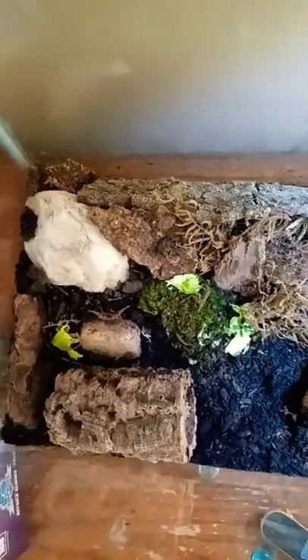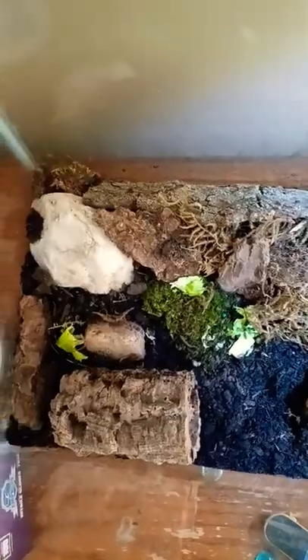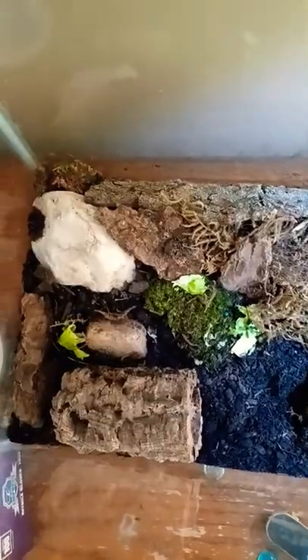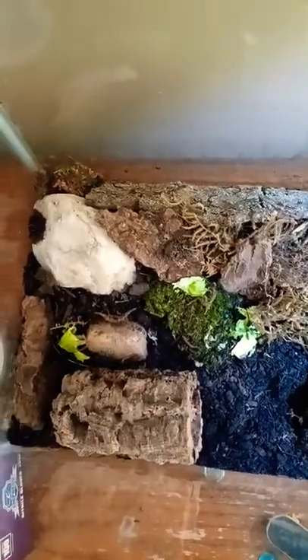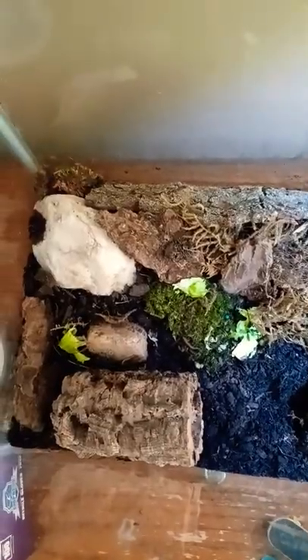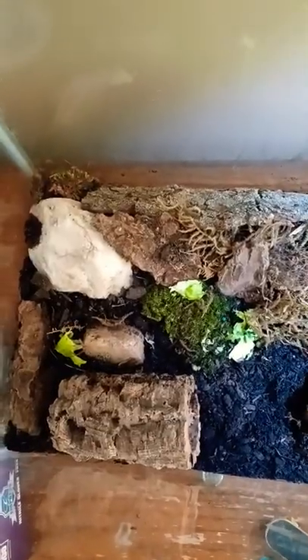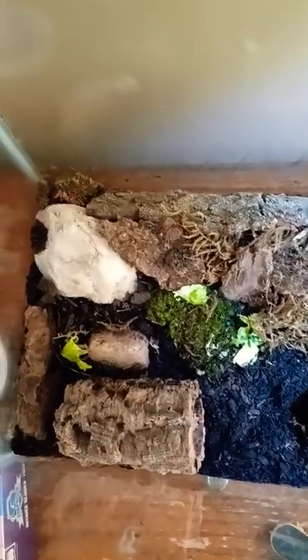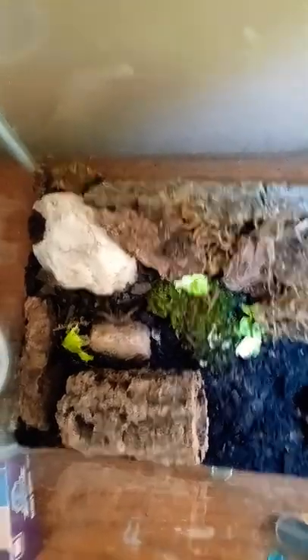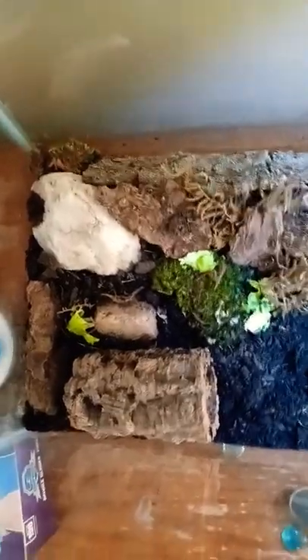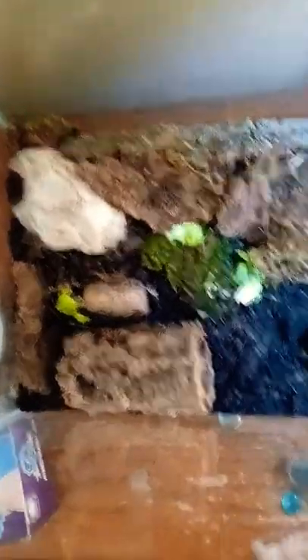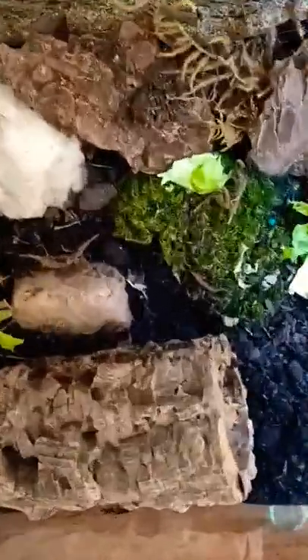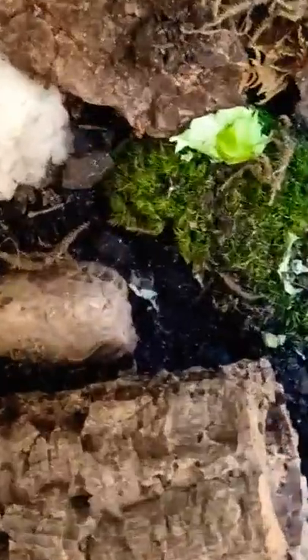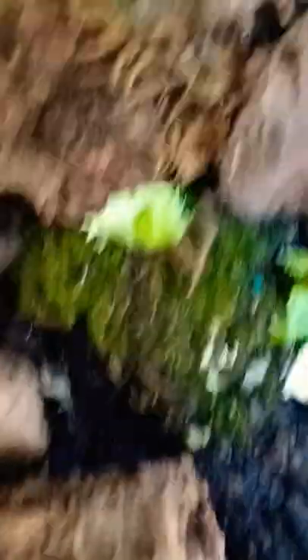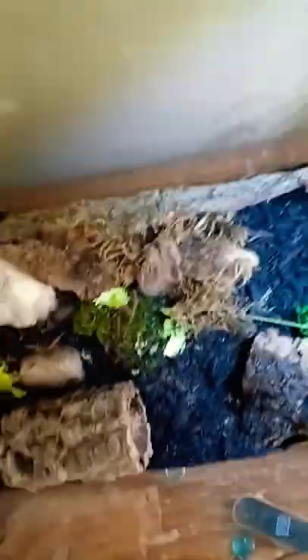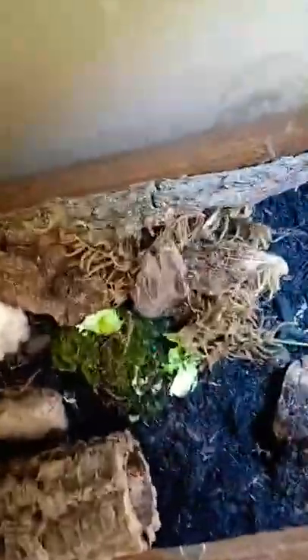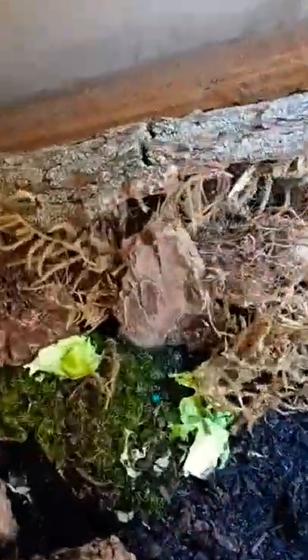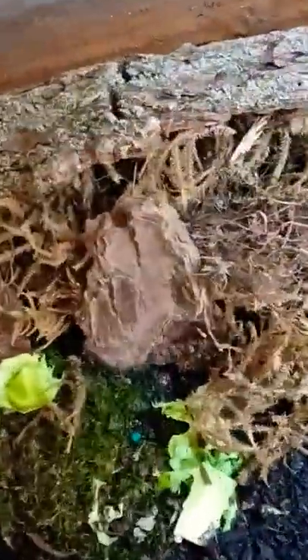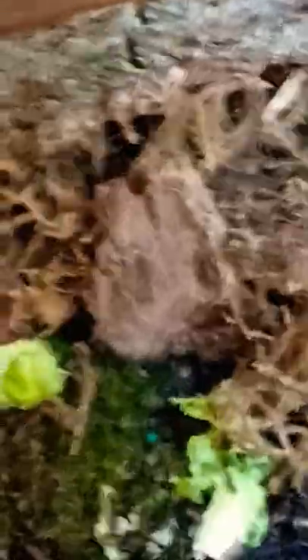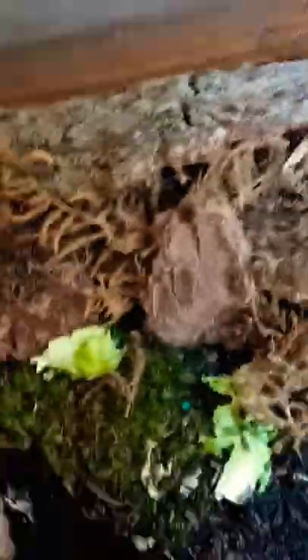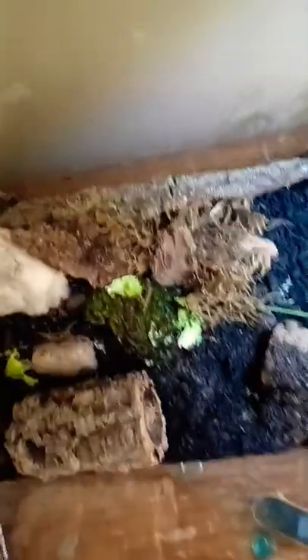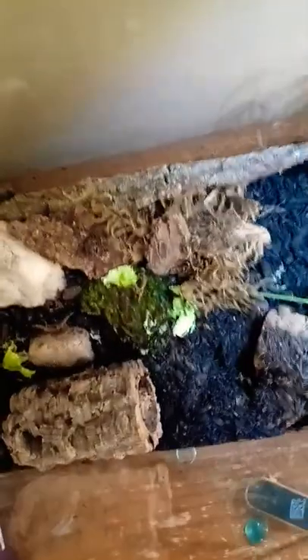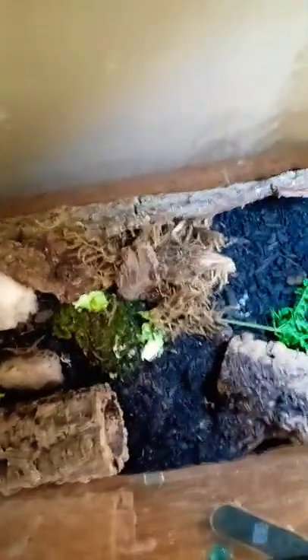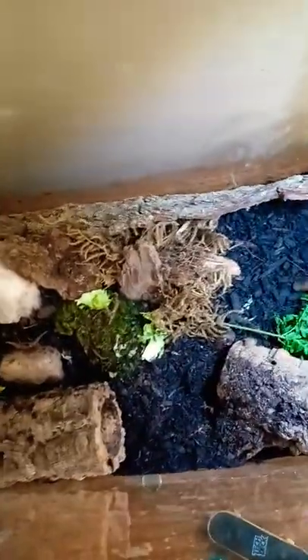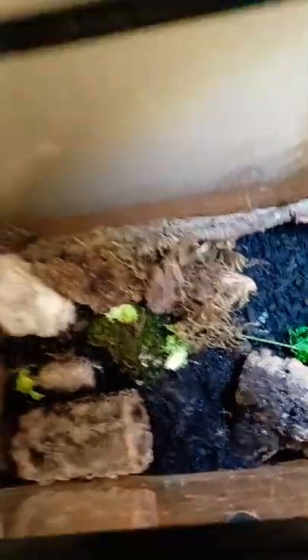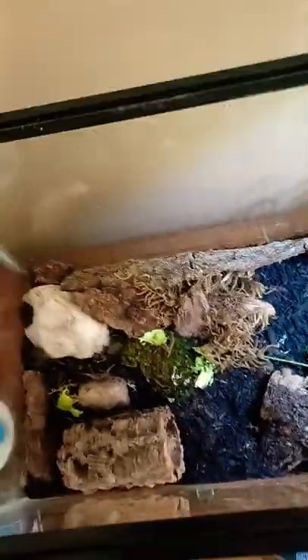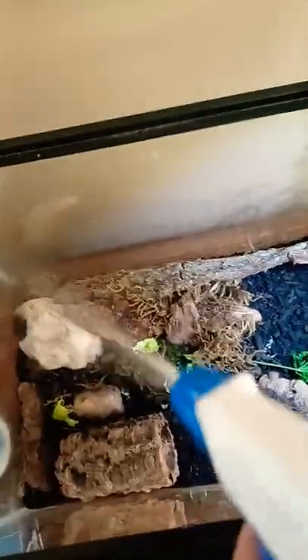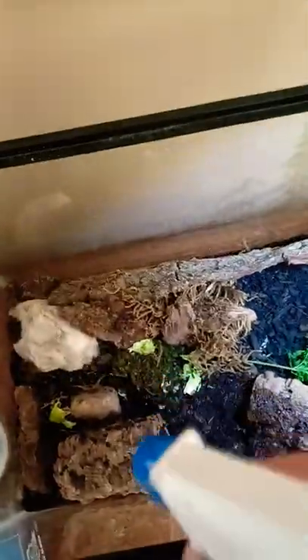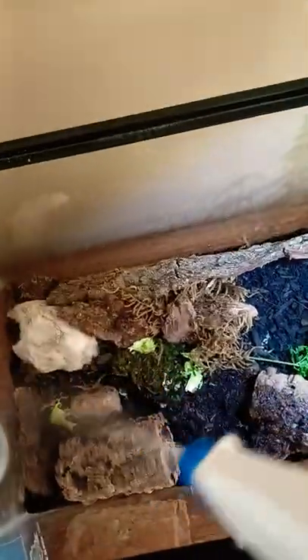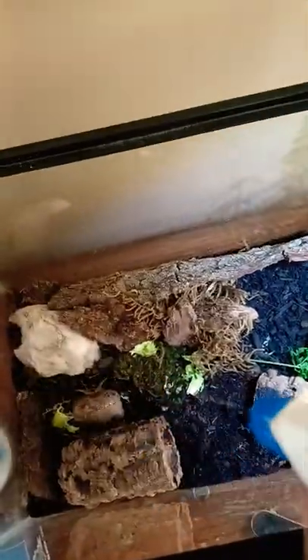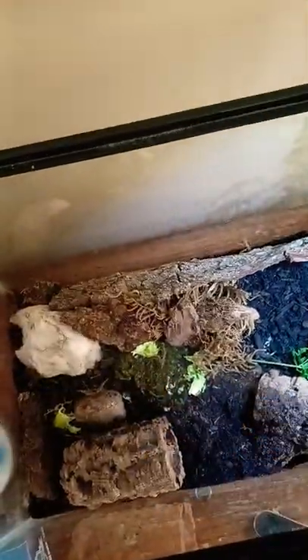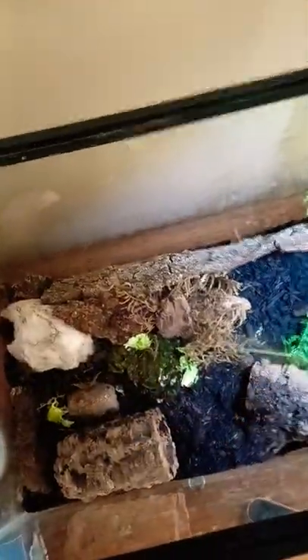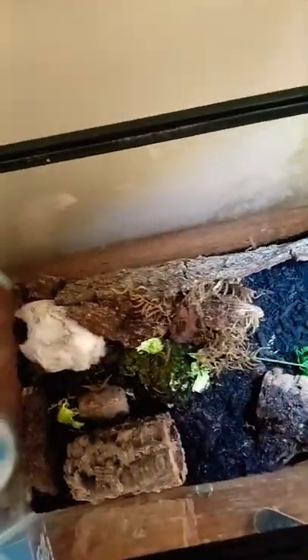Next is habitat. Make sure they have plenty of hiding spaces and make sure that it's moist at all times.